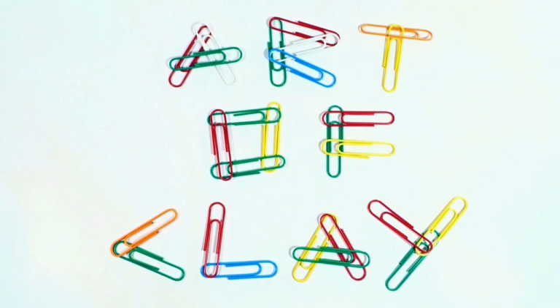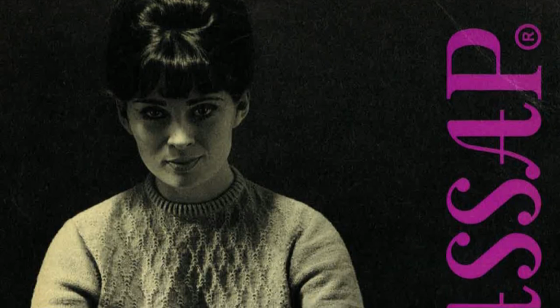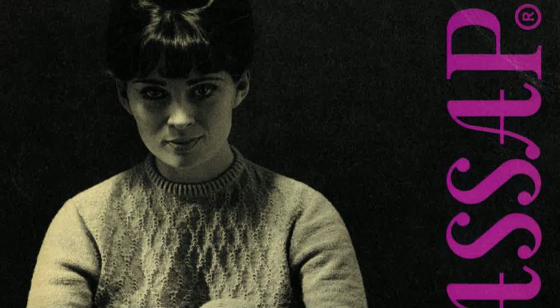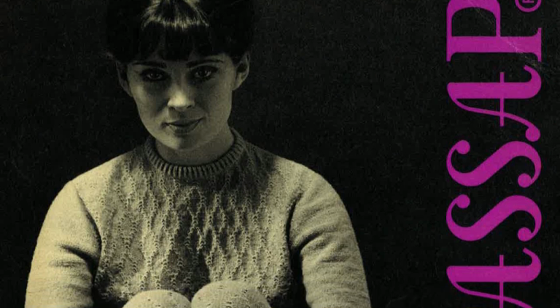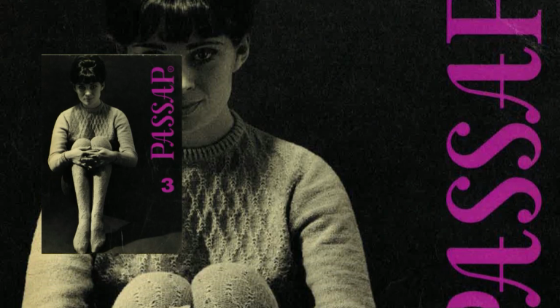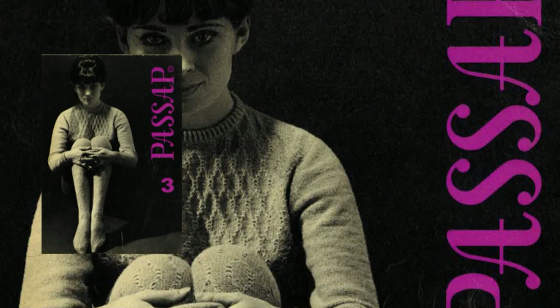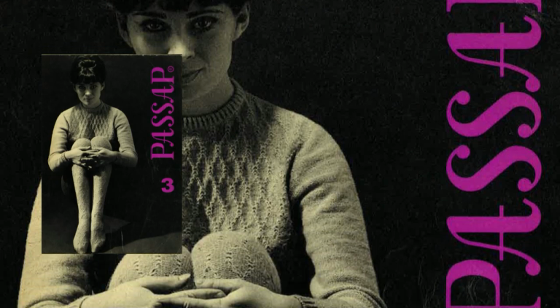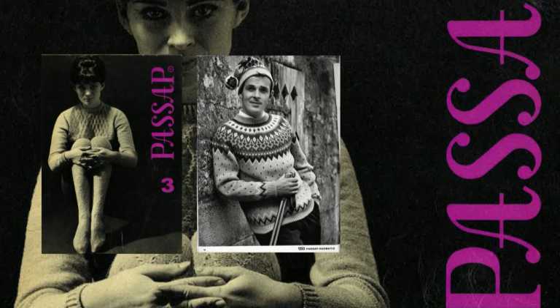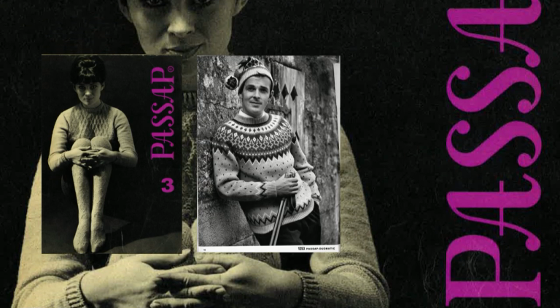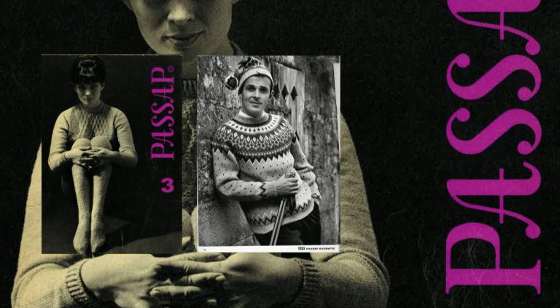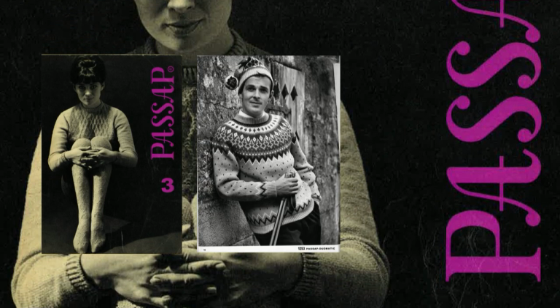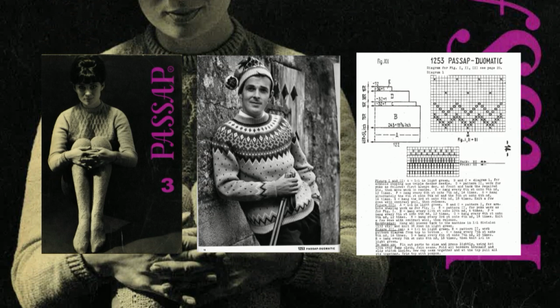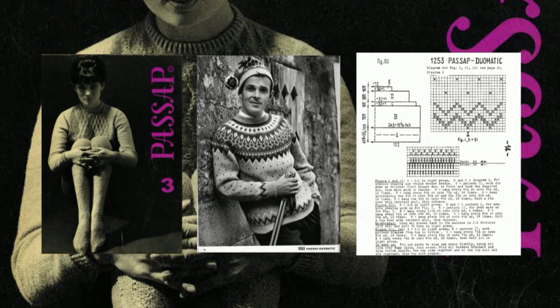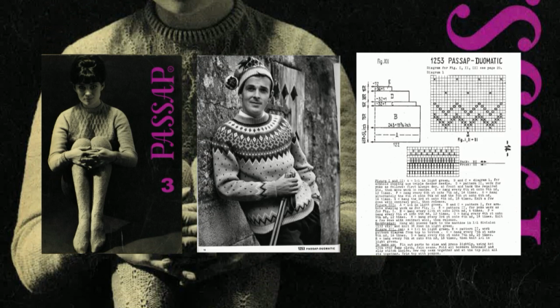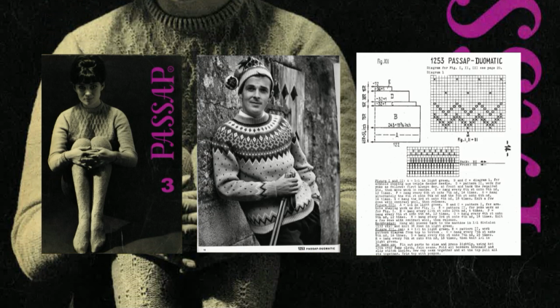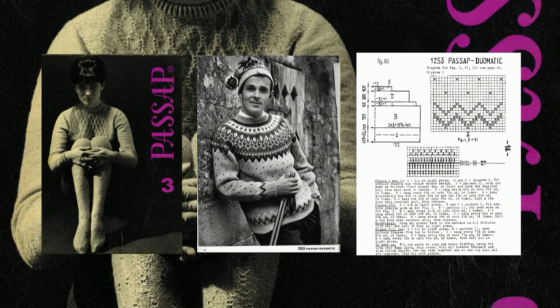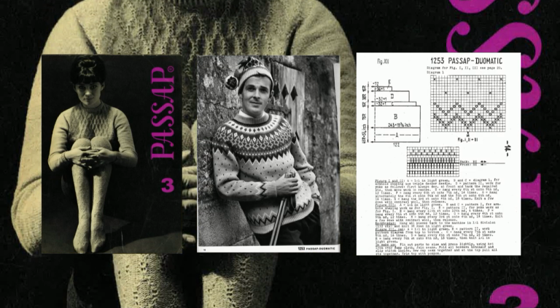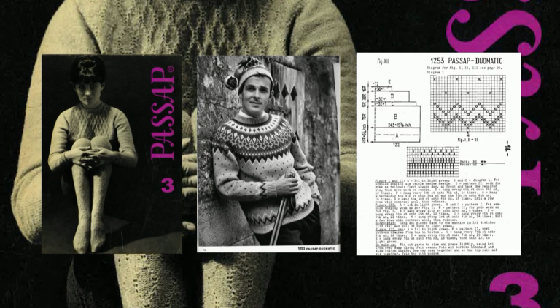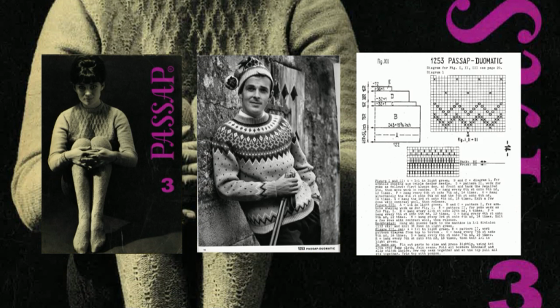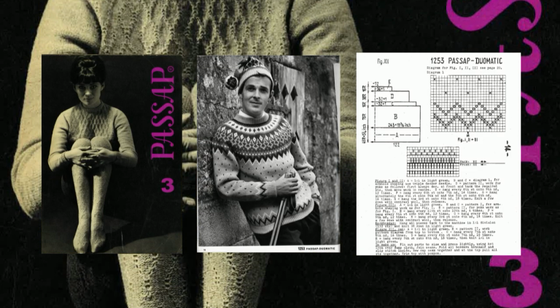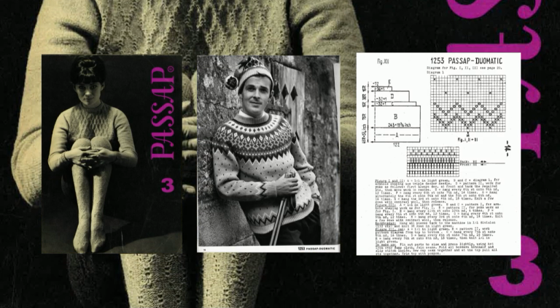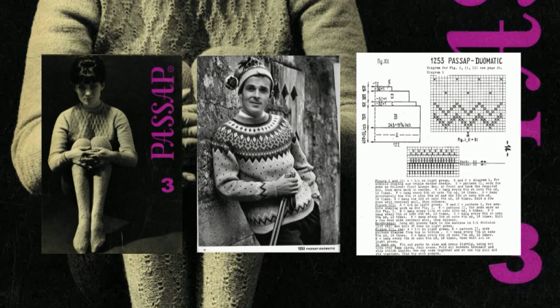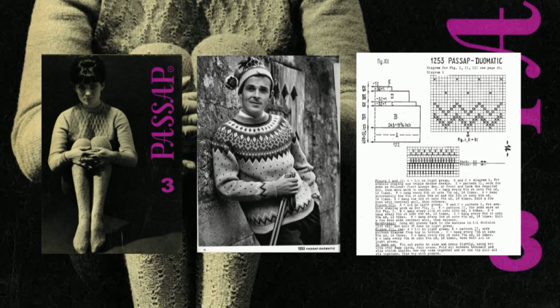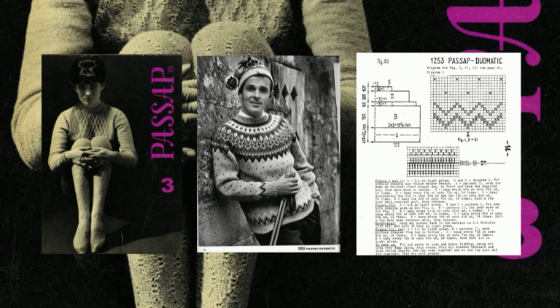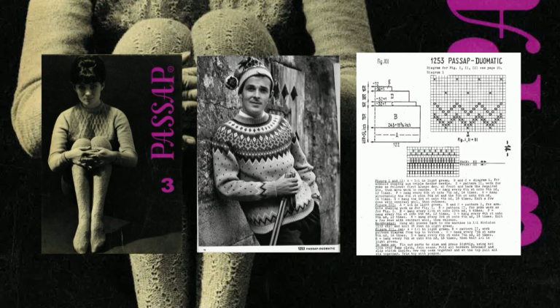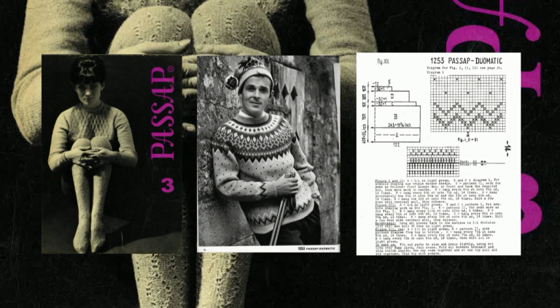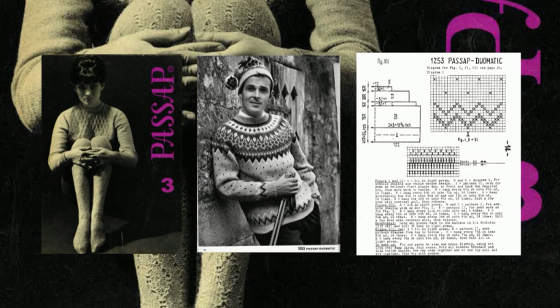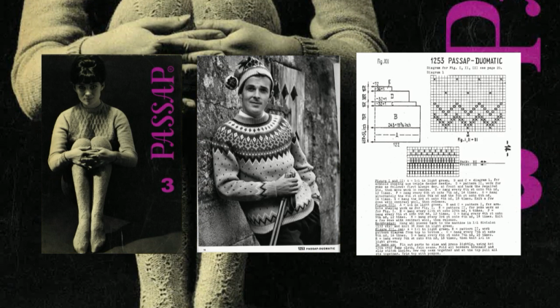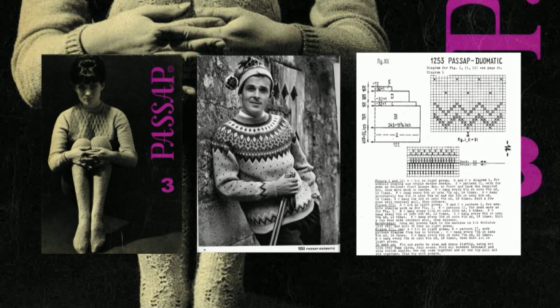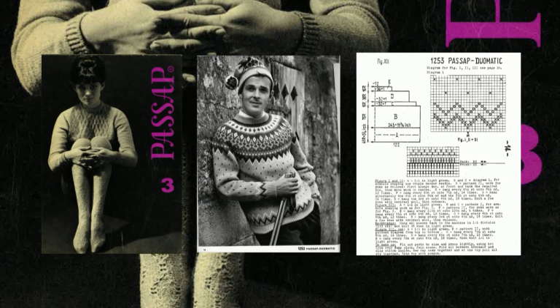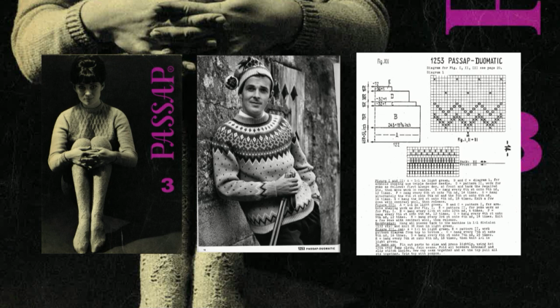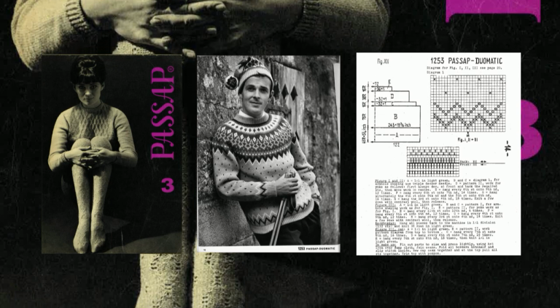Today I will show you how to knit a Christmas cap based on the instructions in the third issue of Passup magazine.